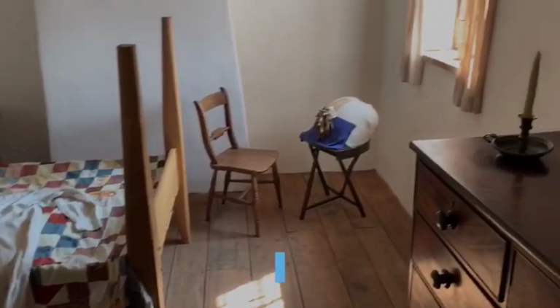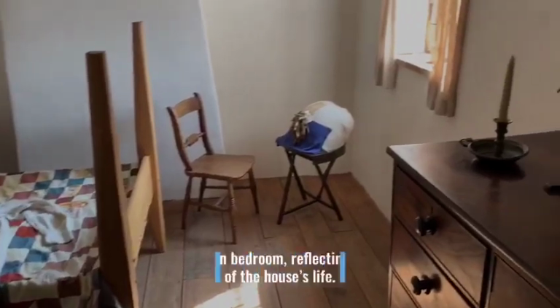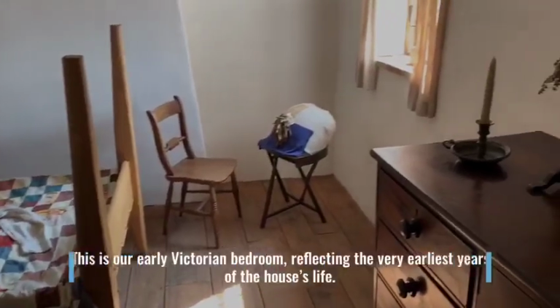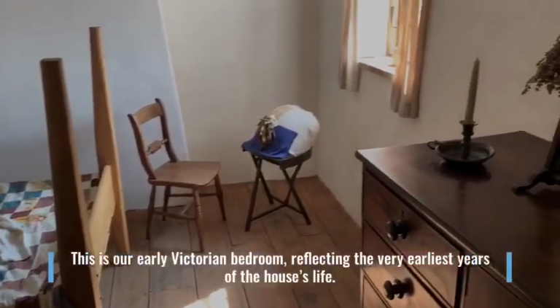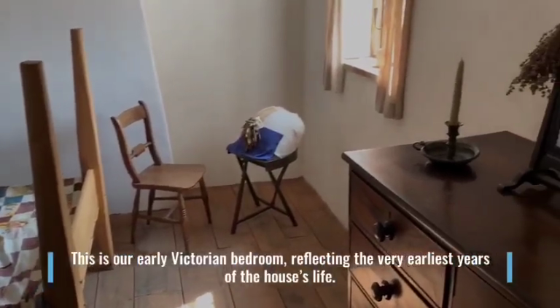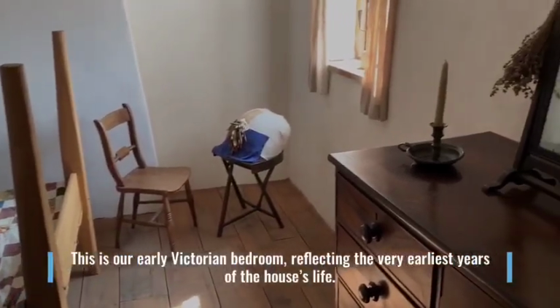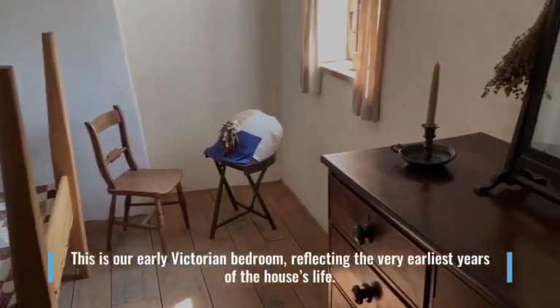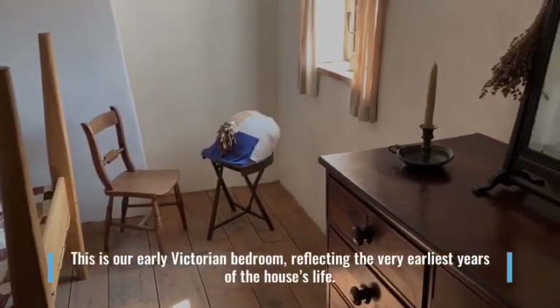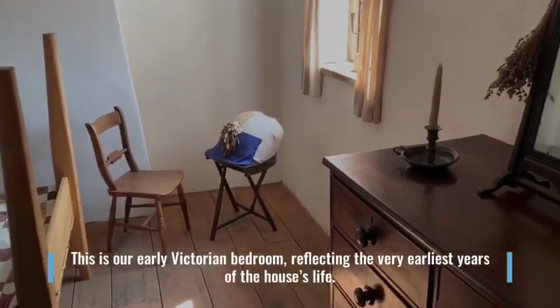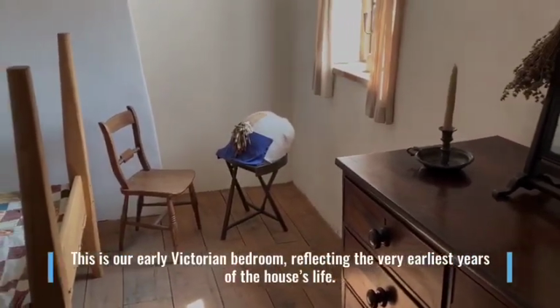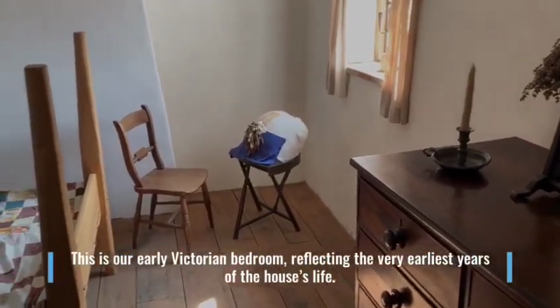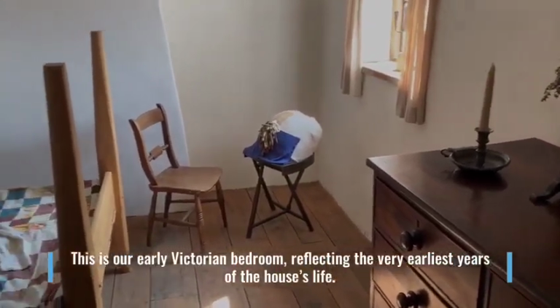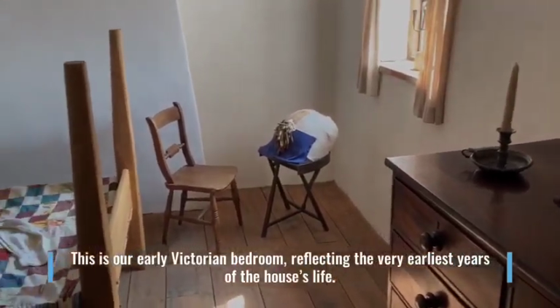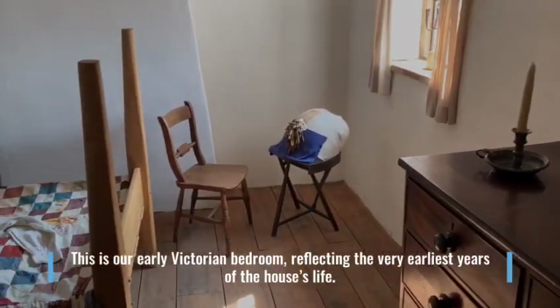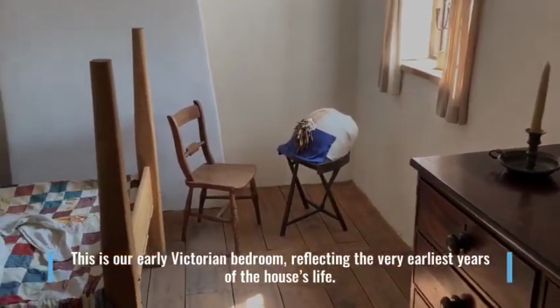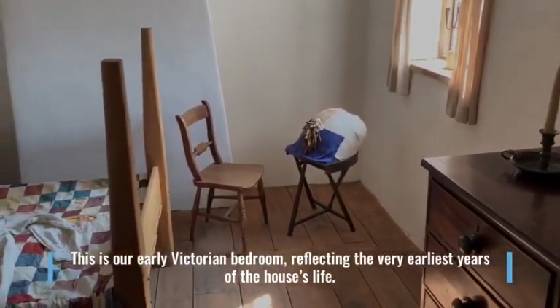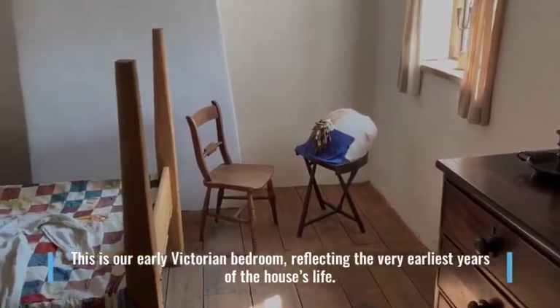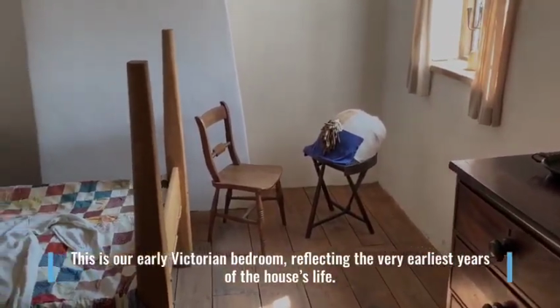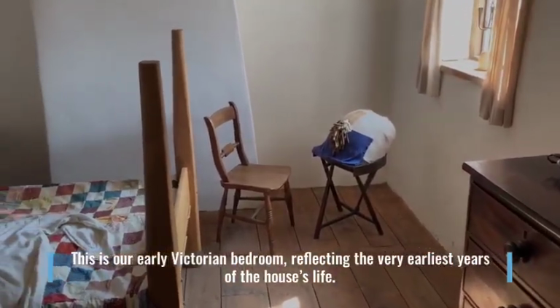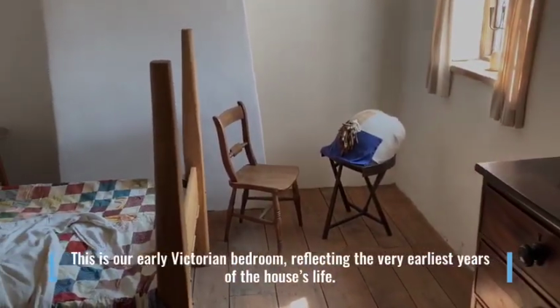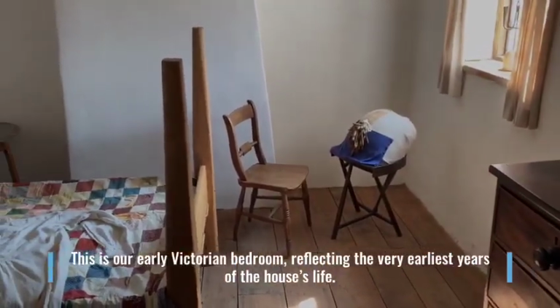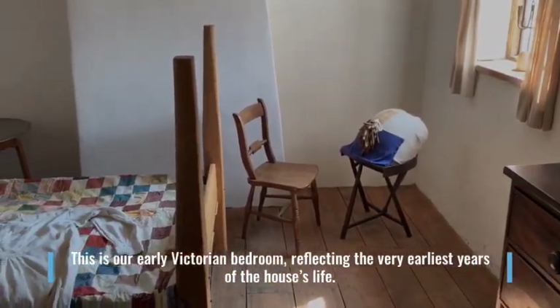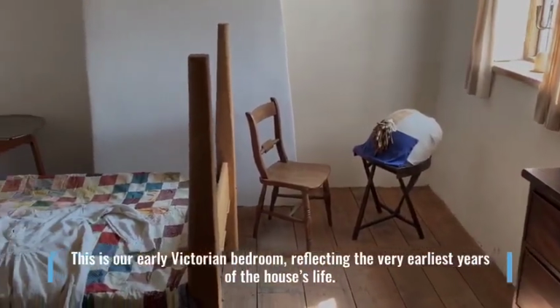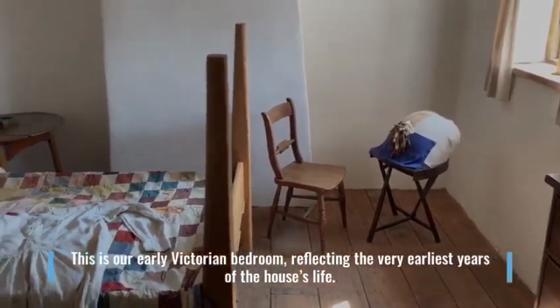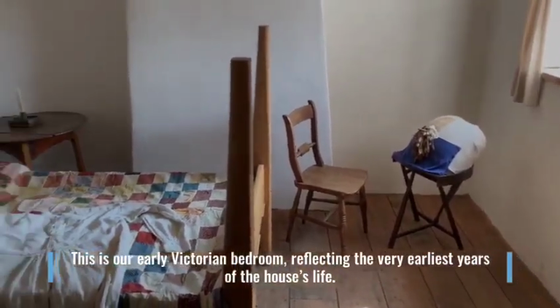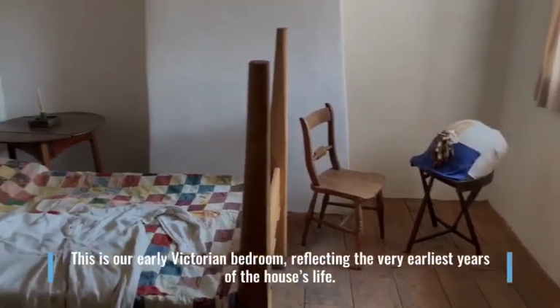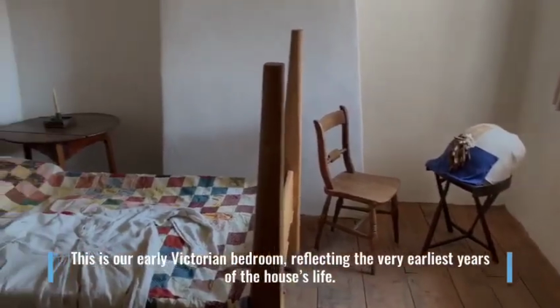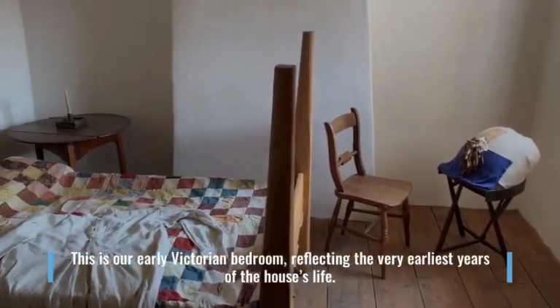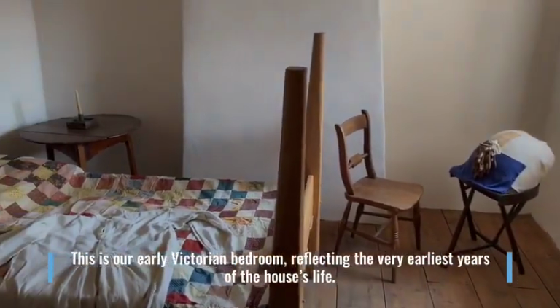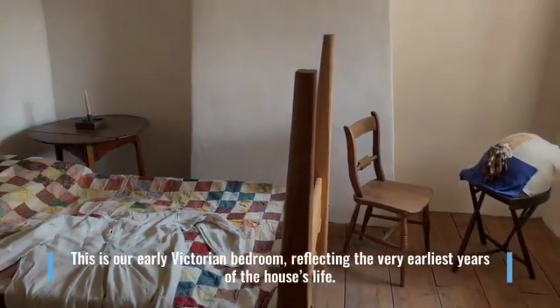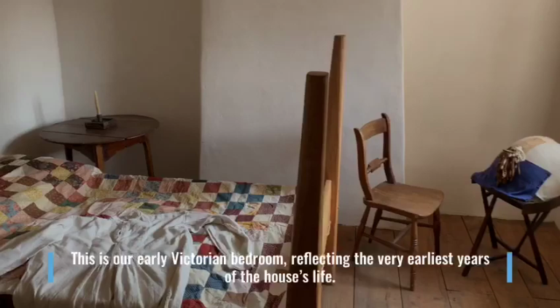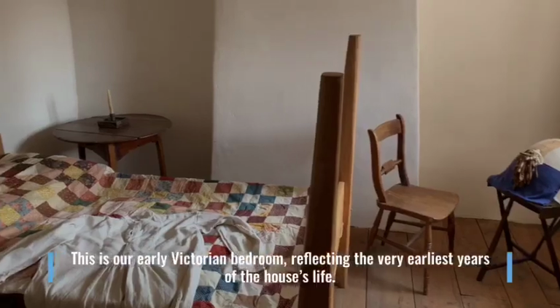This is our early Victorian bedroom, reflecting the very earliest years of the house's life.